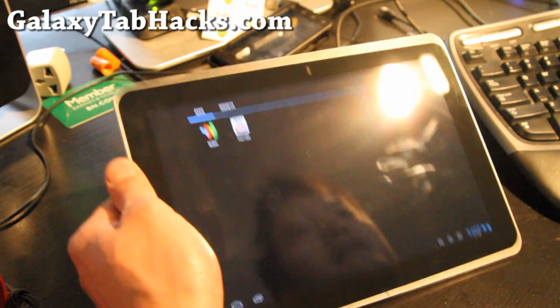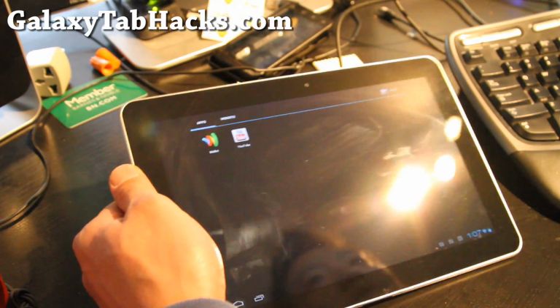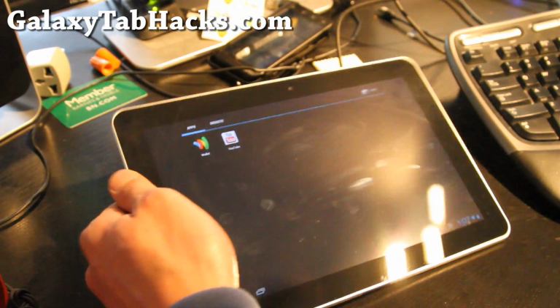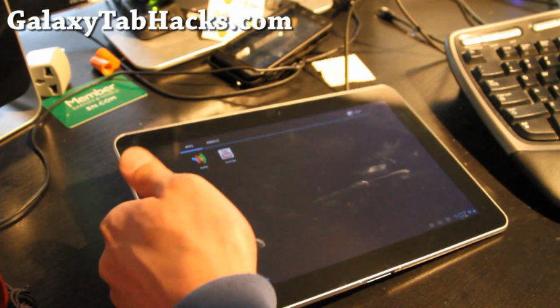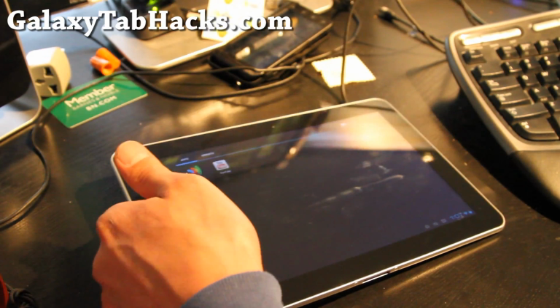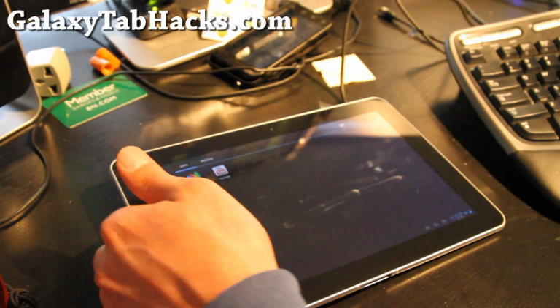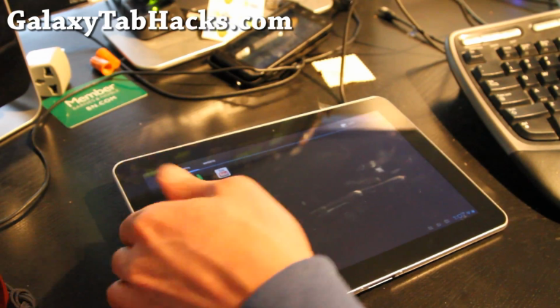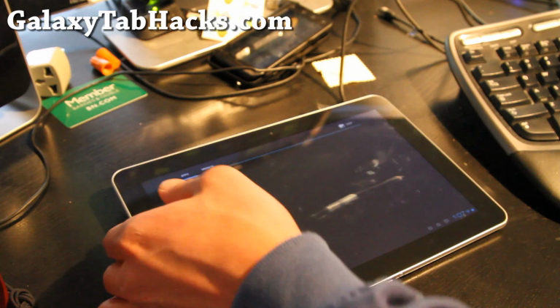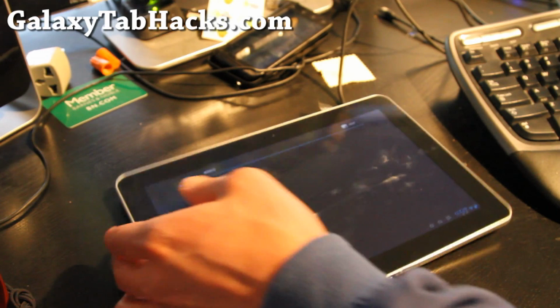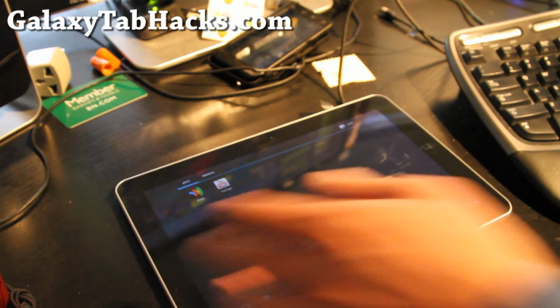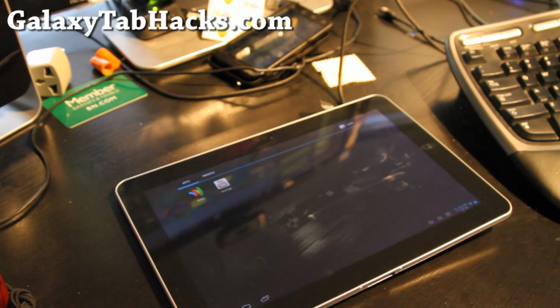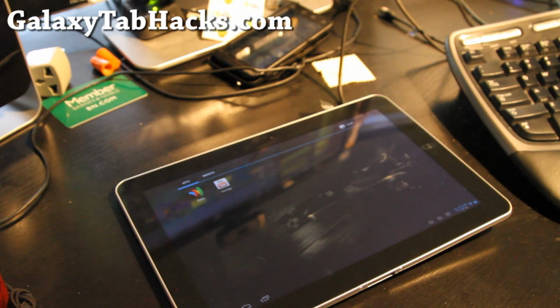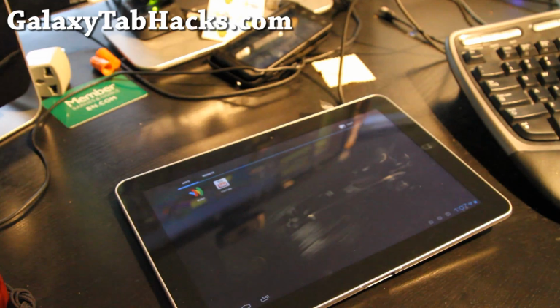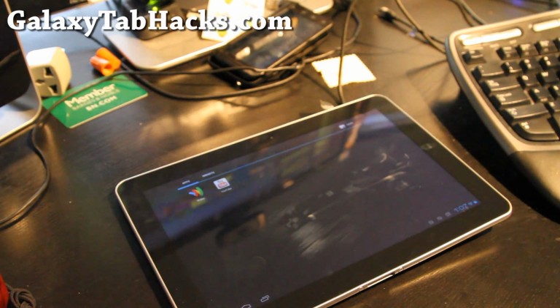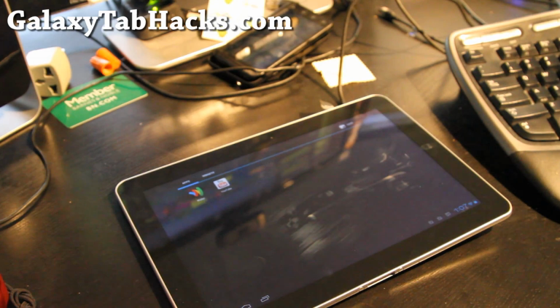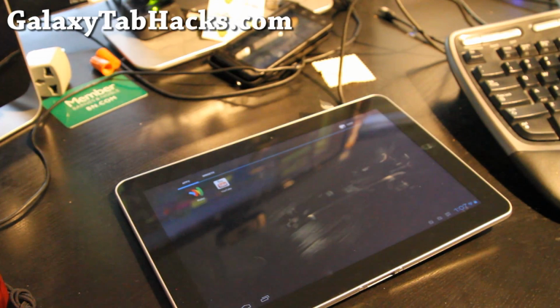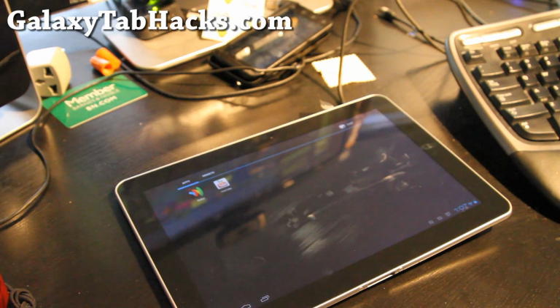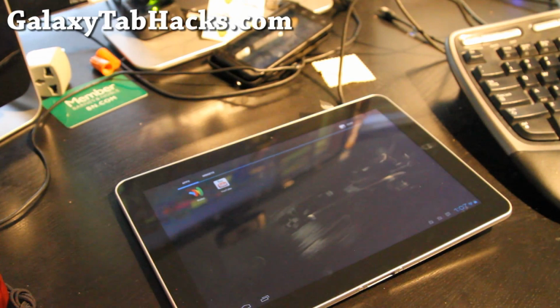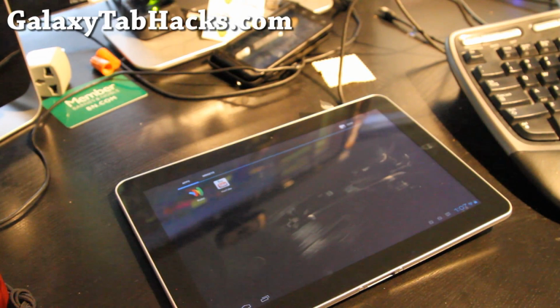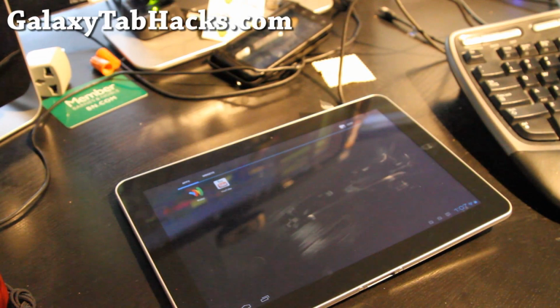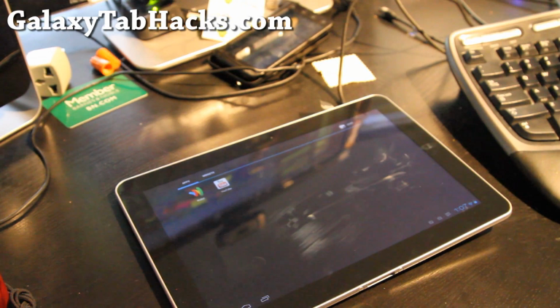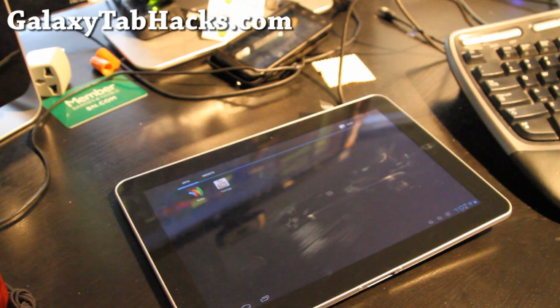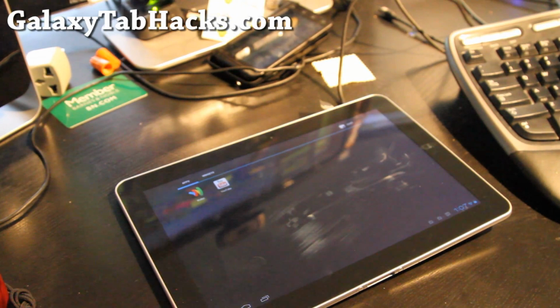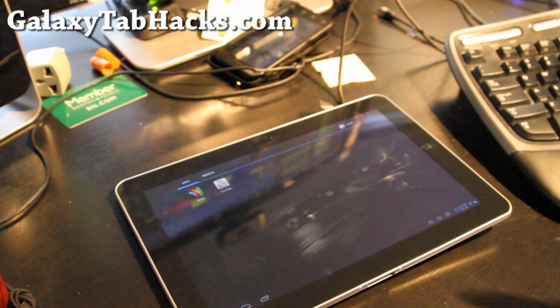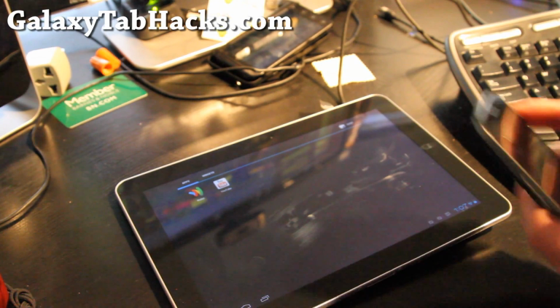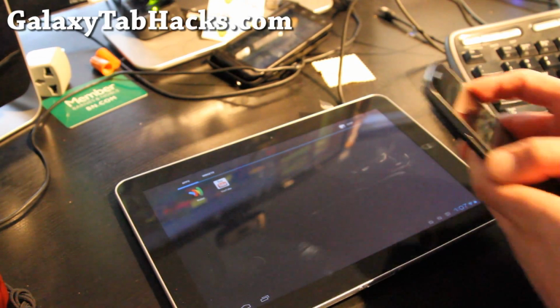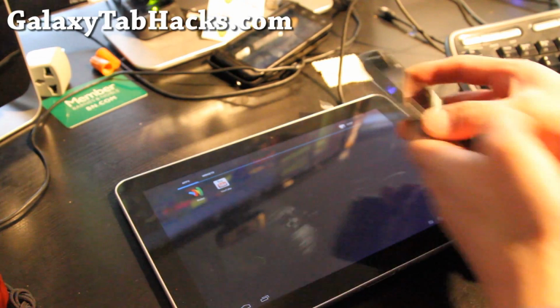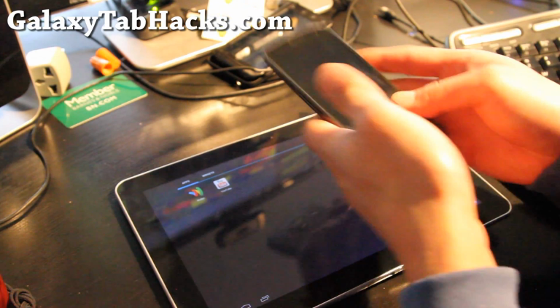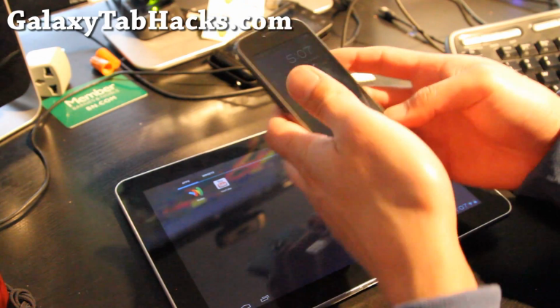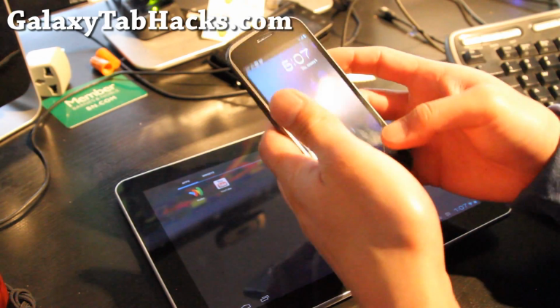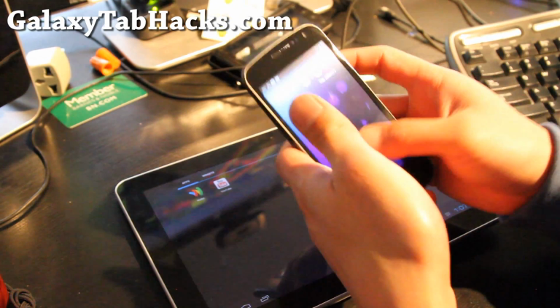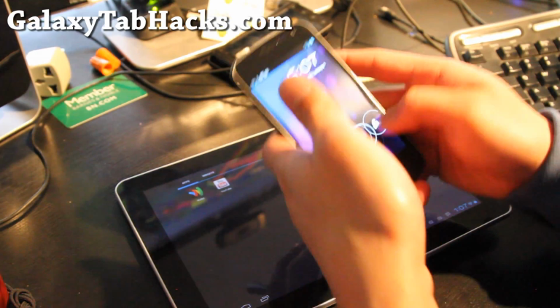Let's try something fun. Let me get my Galaxy Nexus and see if it does NFC.